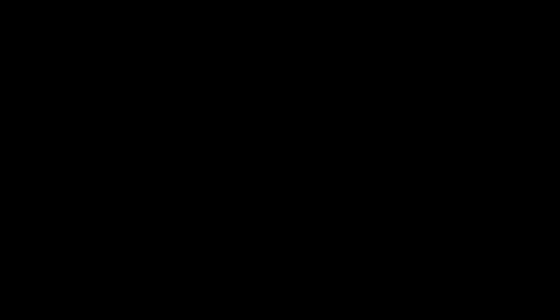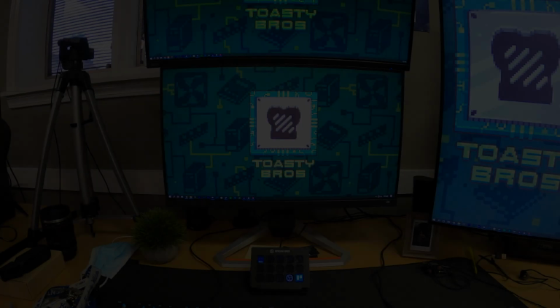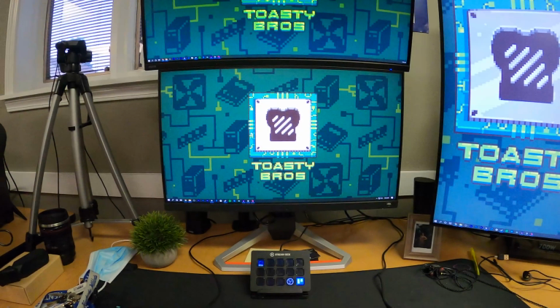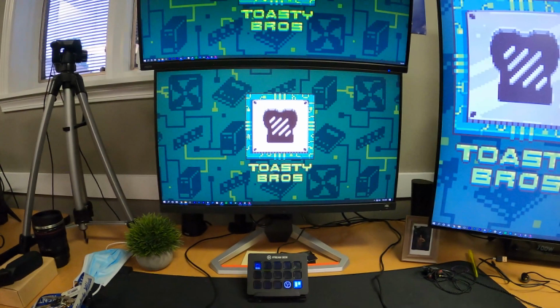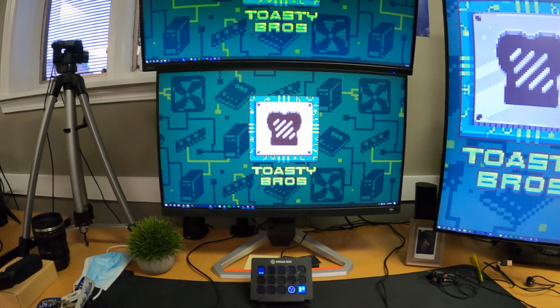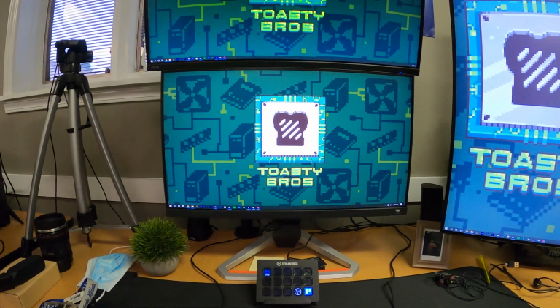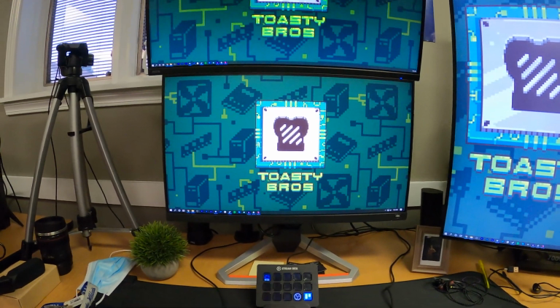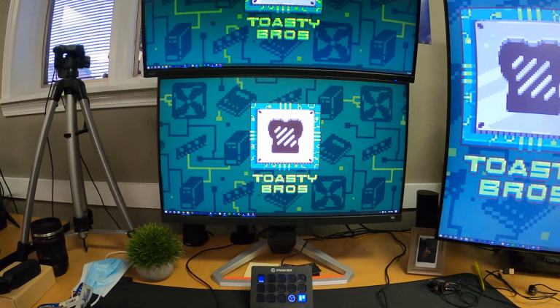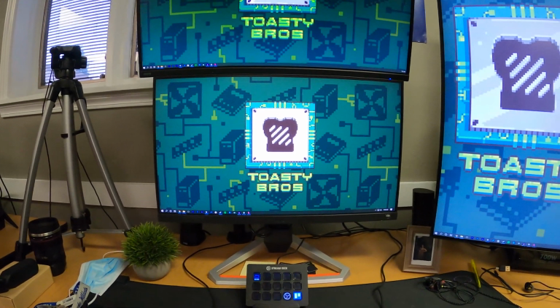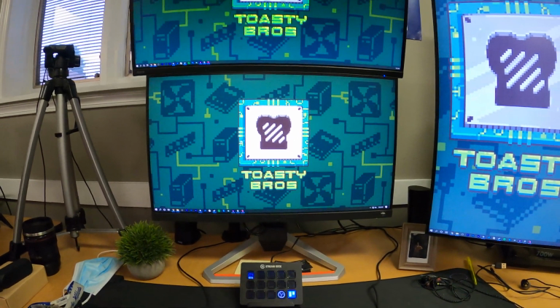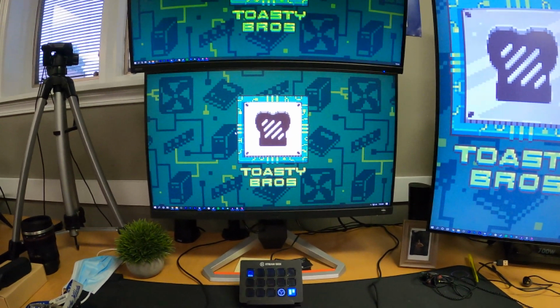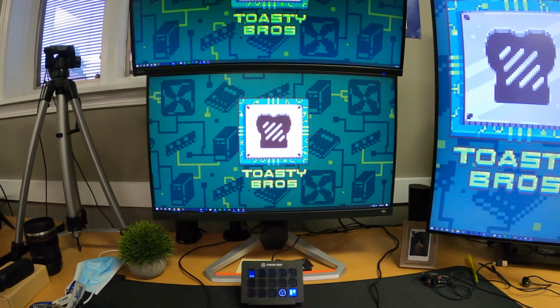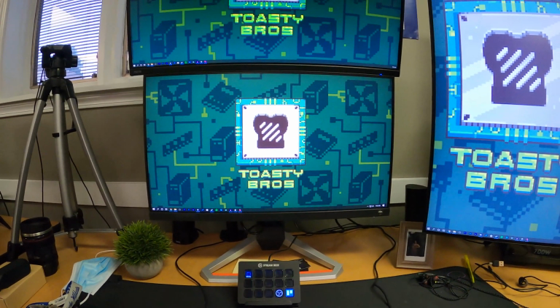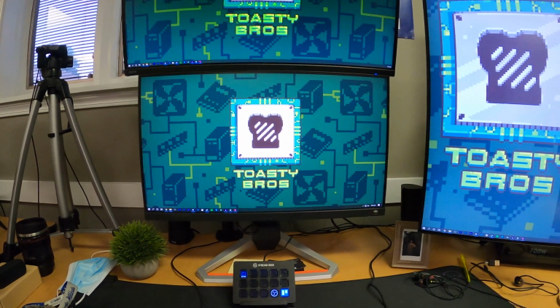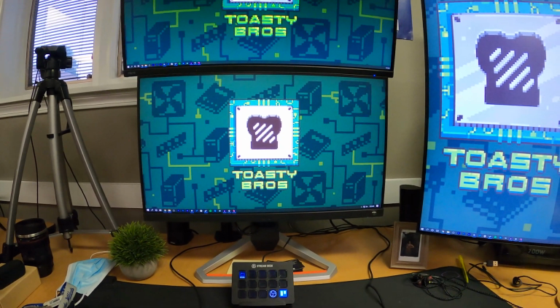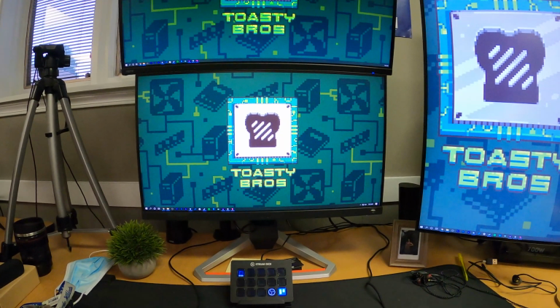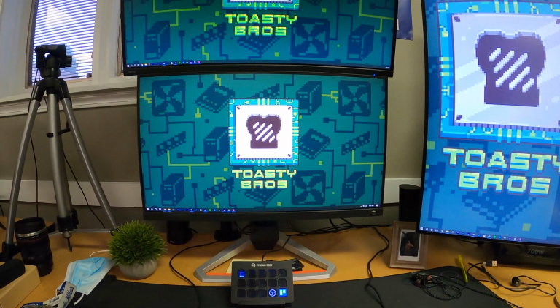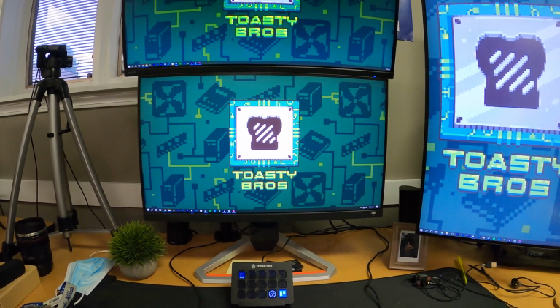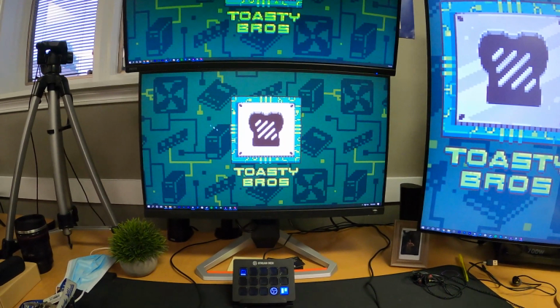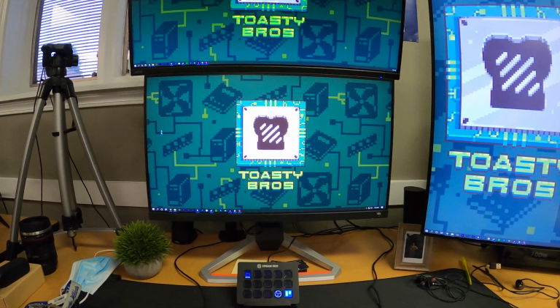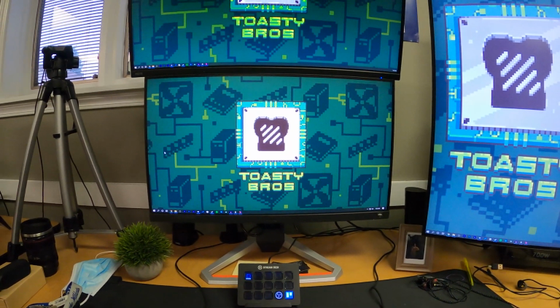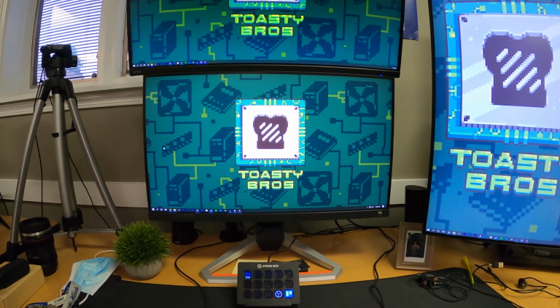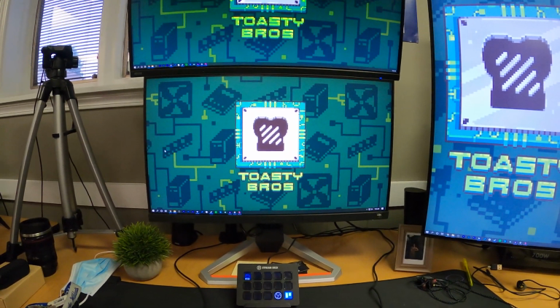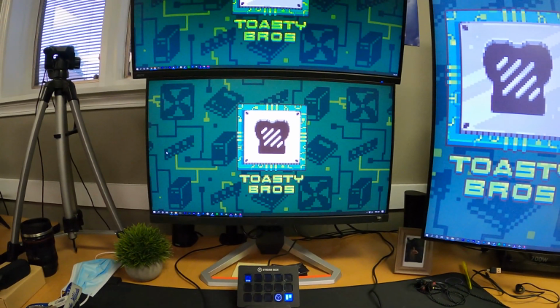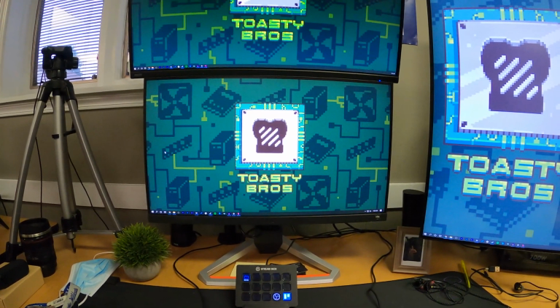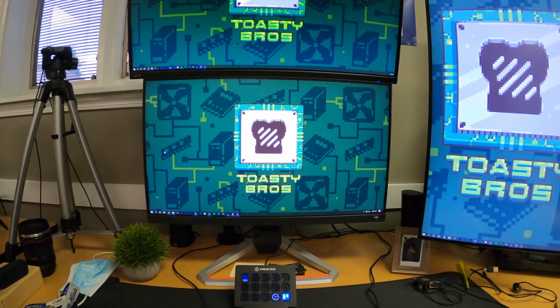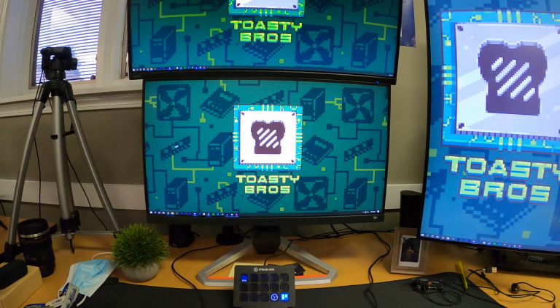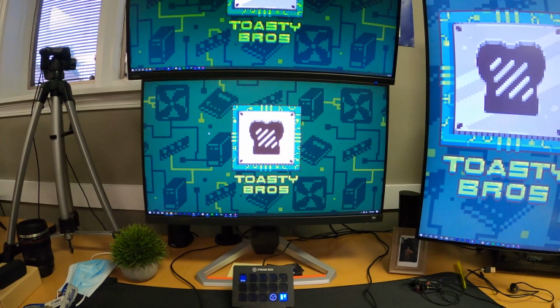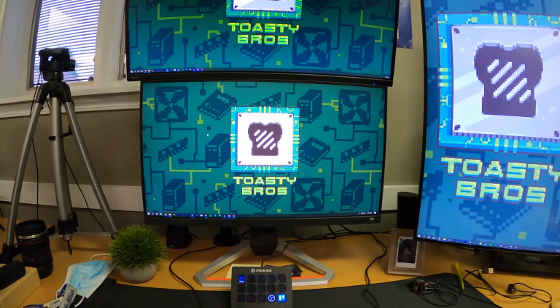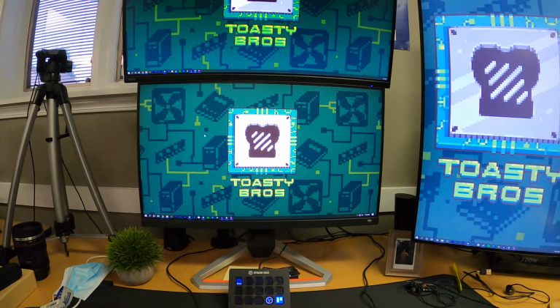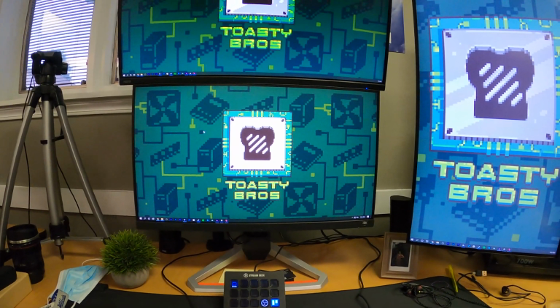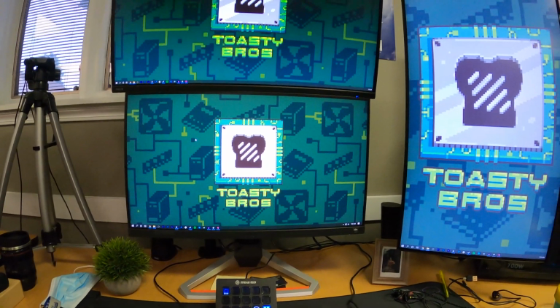Hey, how's it going guys? Matty from Toasty DIY, and I'm here with a very quick and easy tutorial on how to set up a multi-monitor setup.